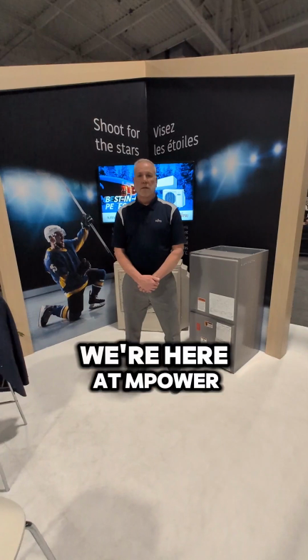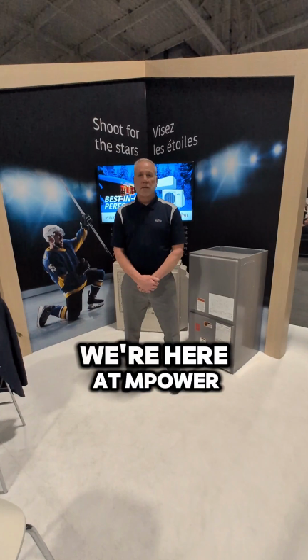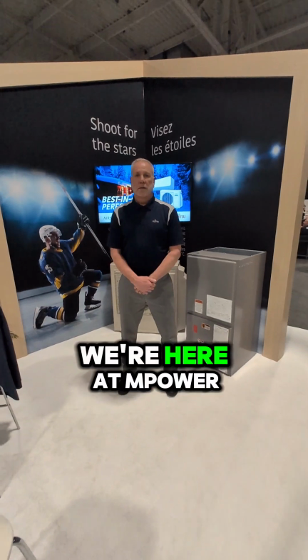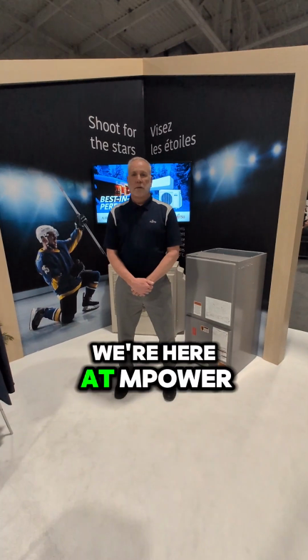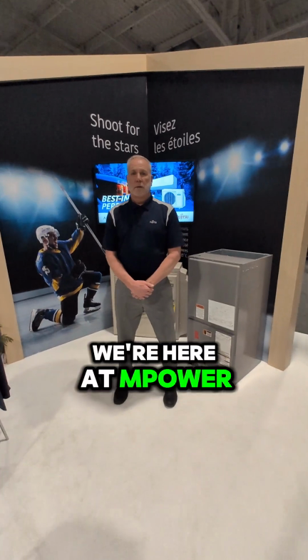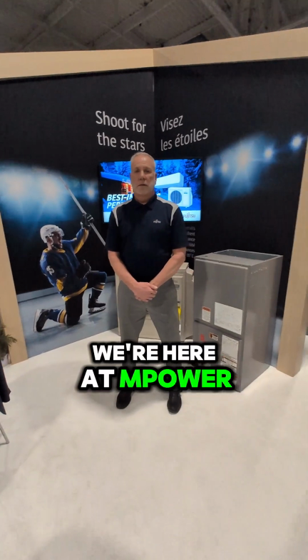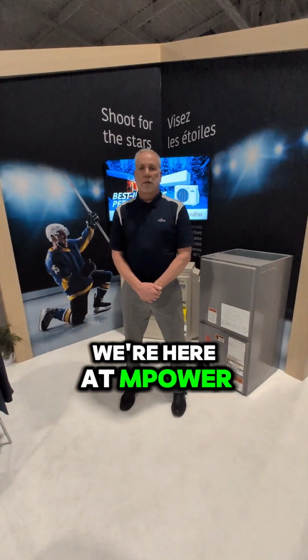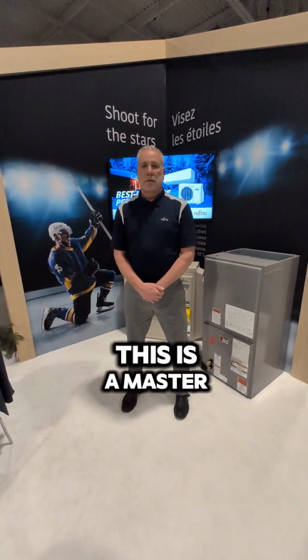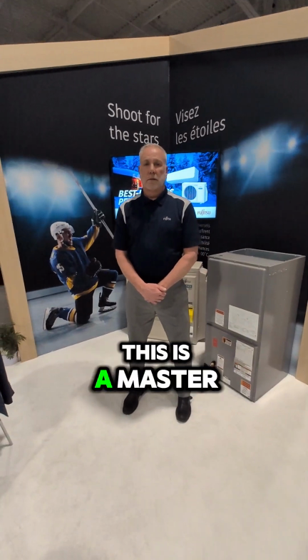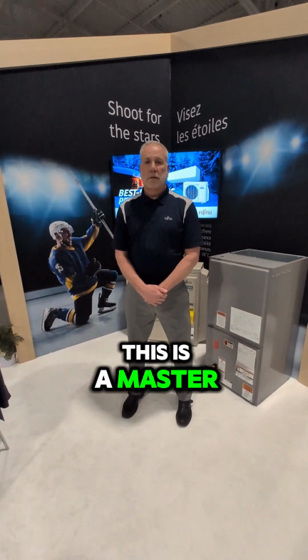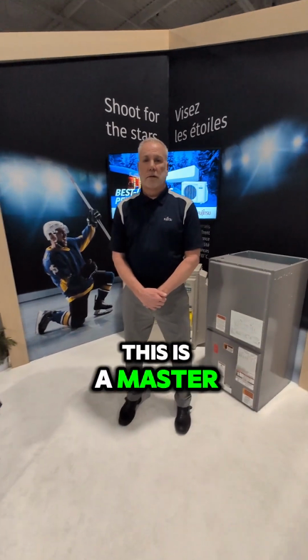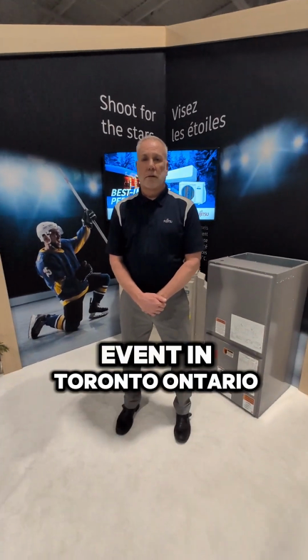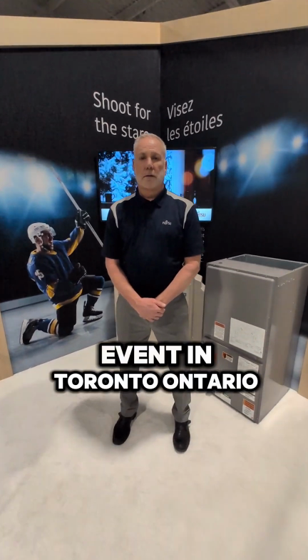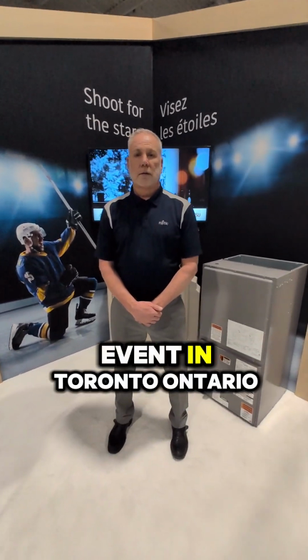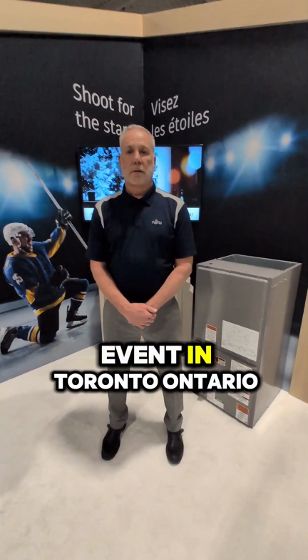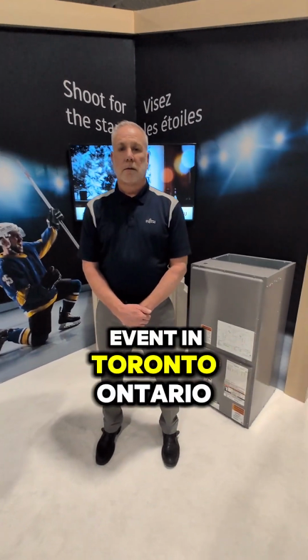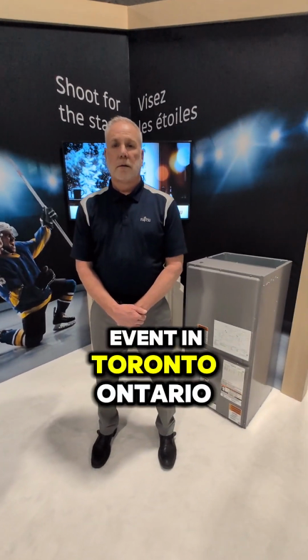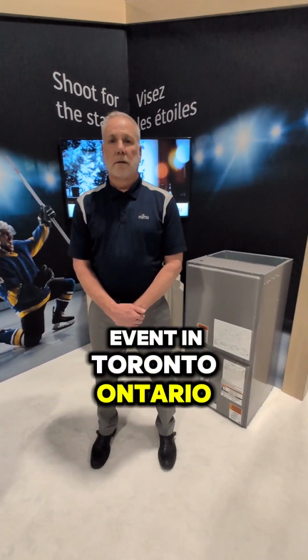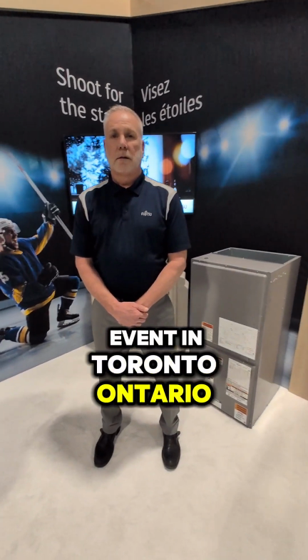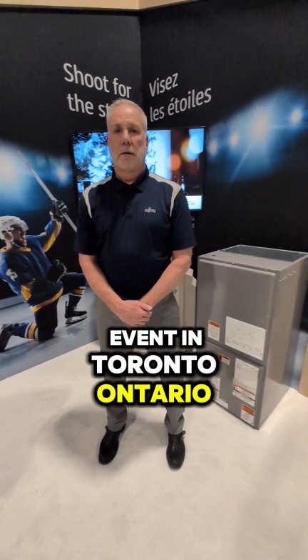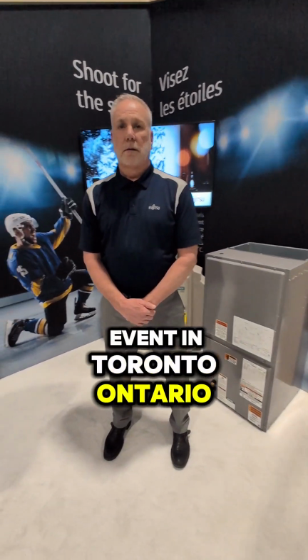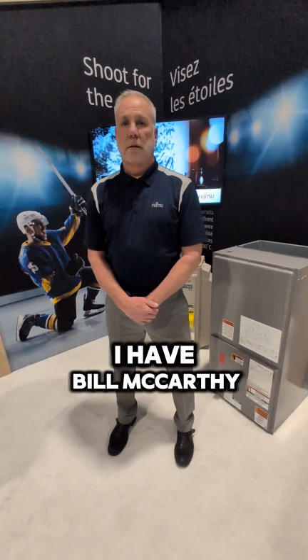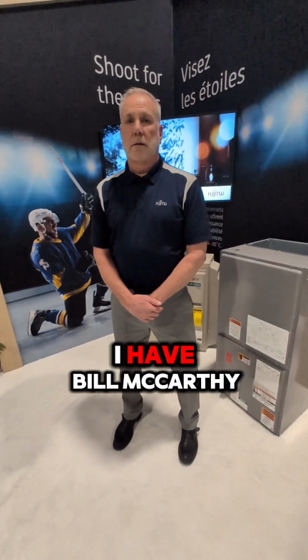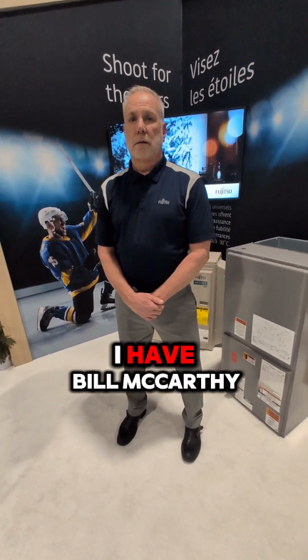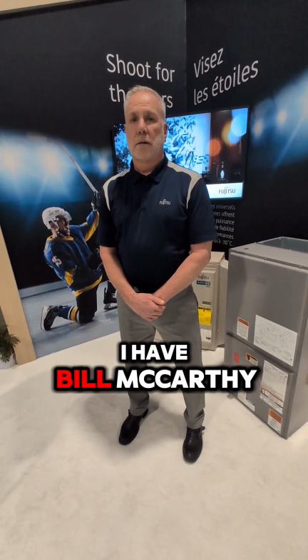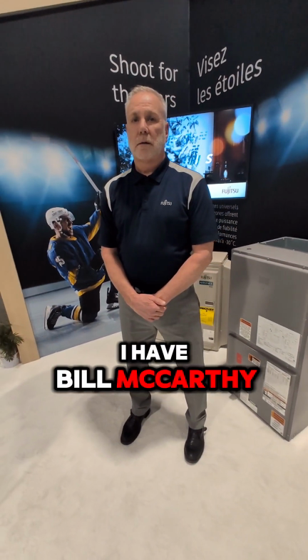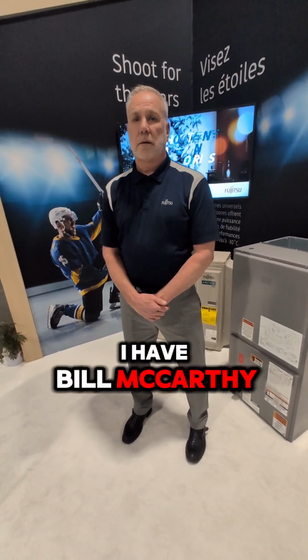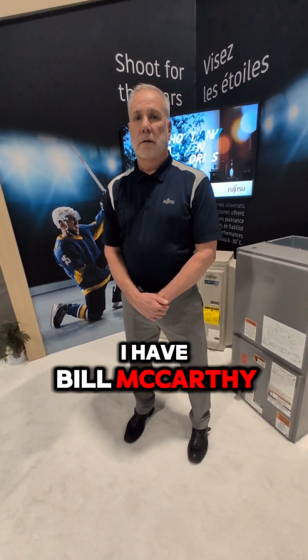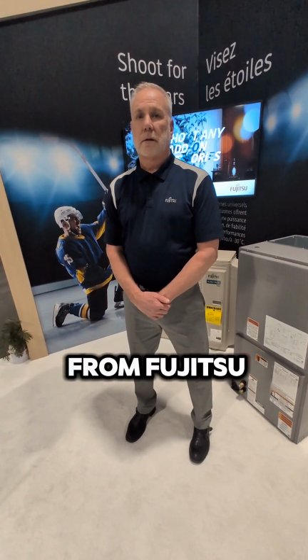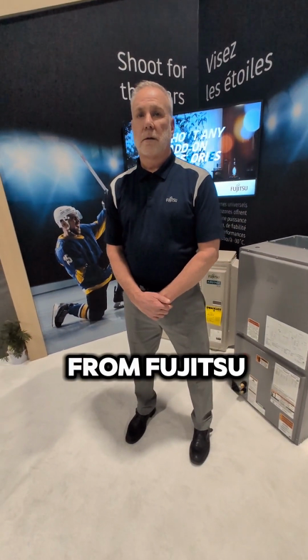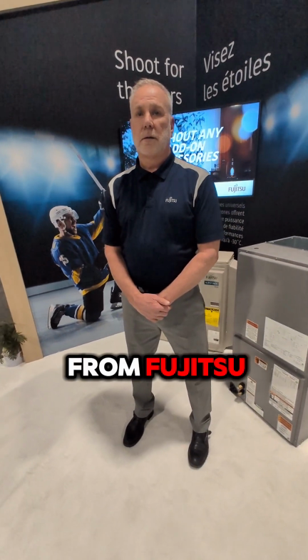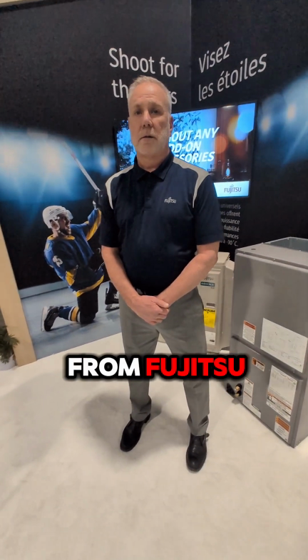We're here at M-Power. This is a master event in Toronto, Ontario. I have Bill McCarthy from Fujitsu.